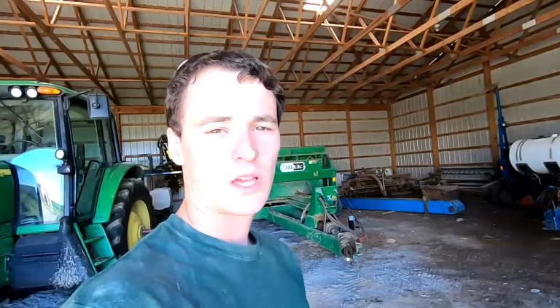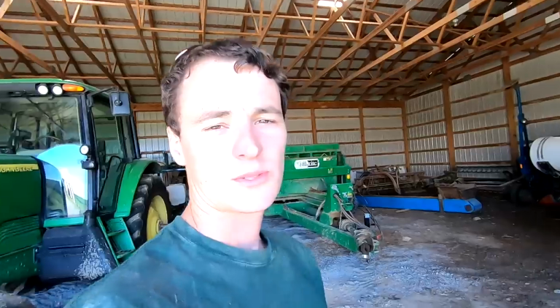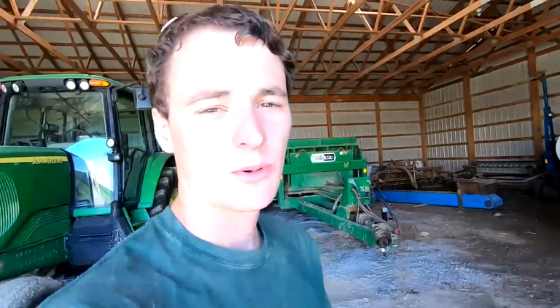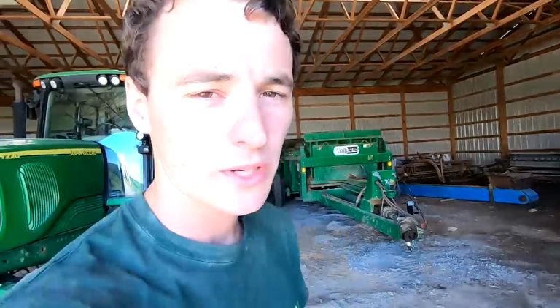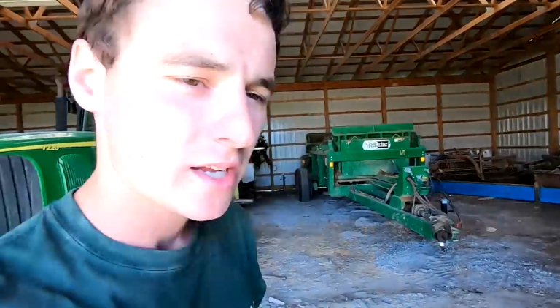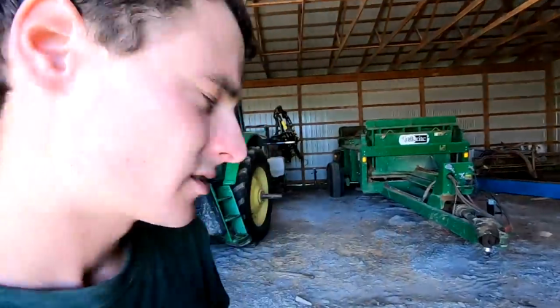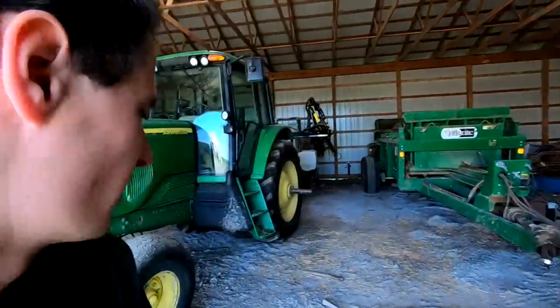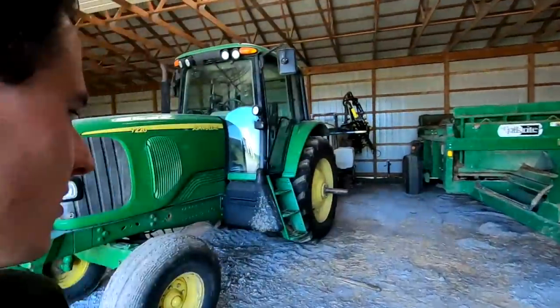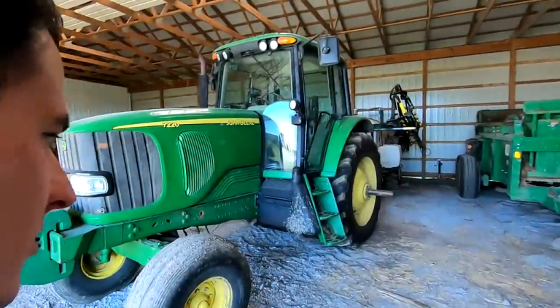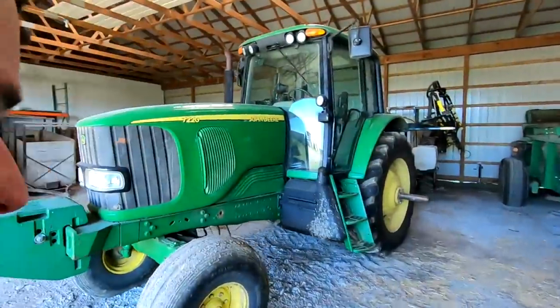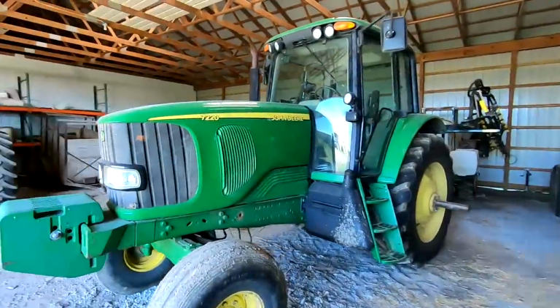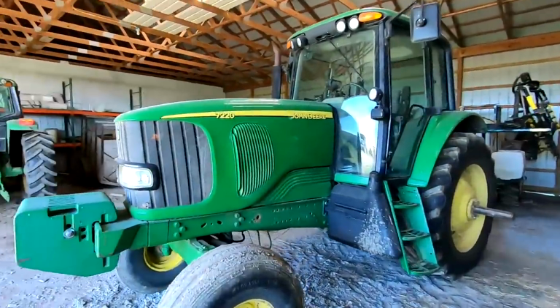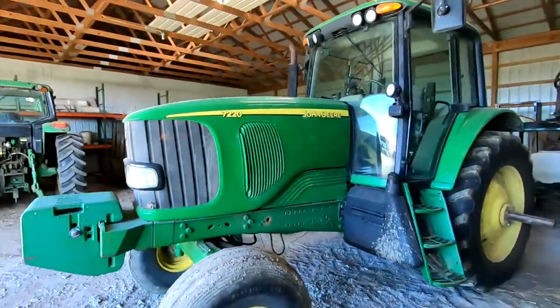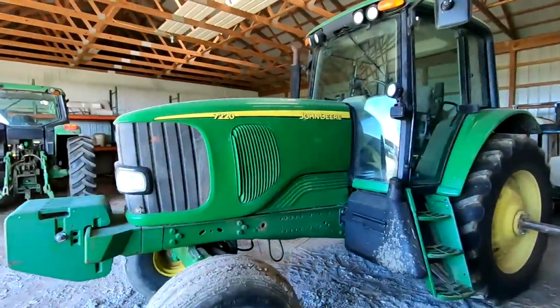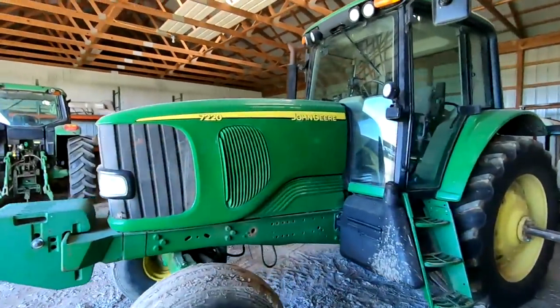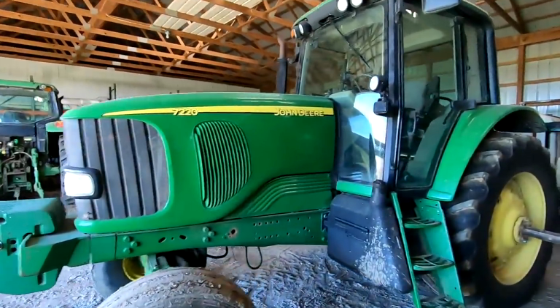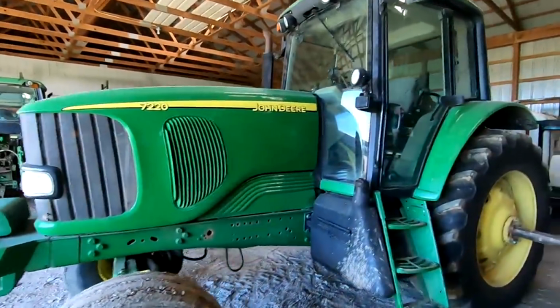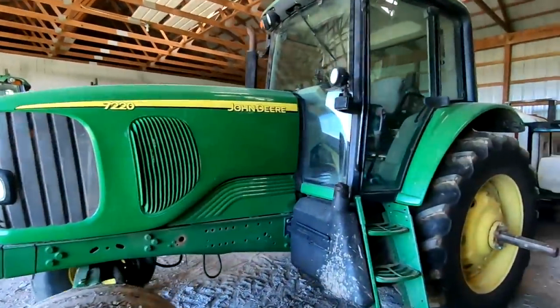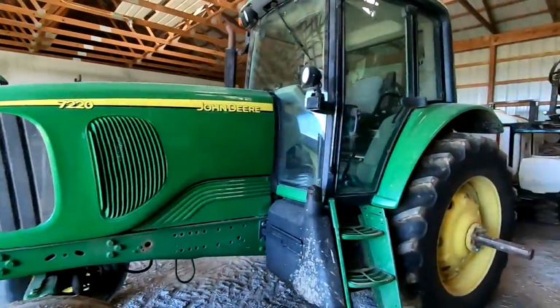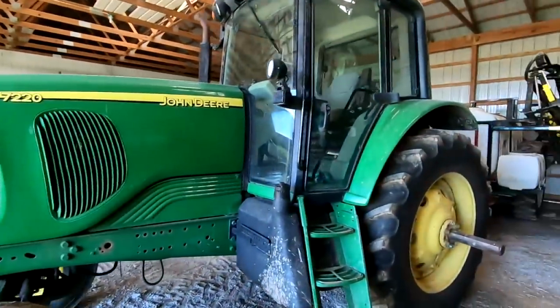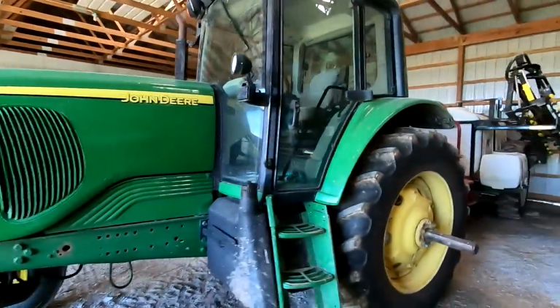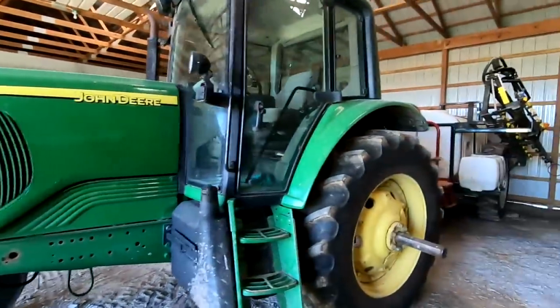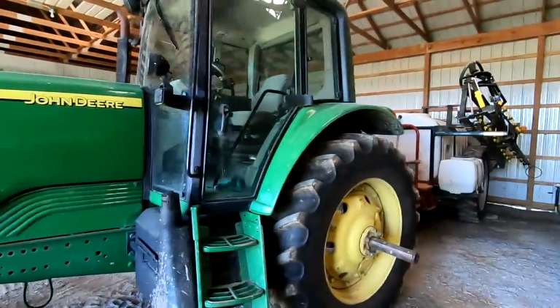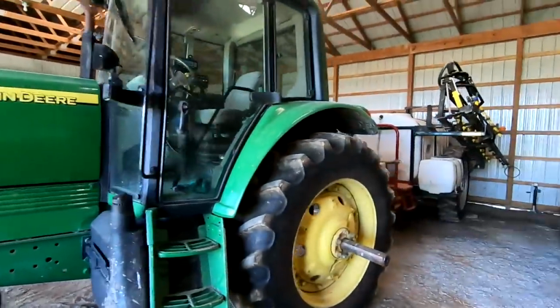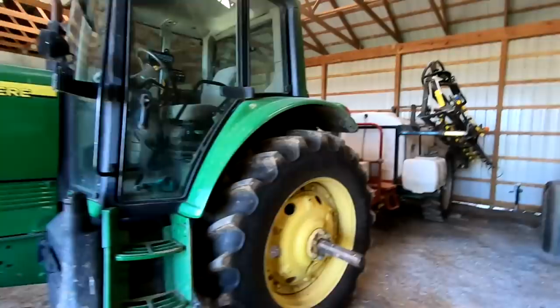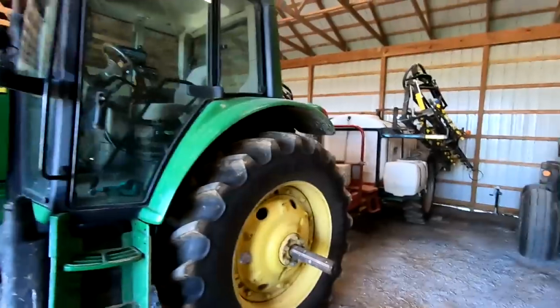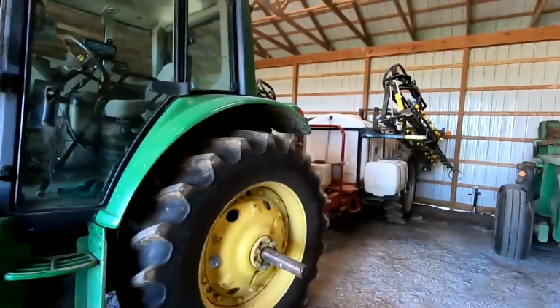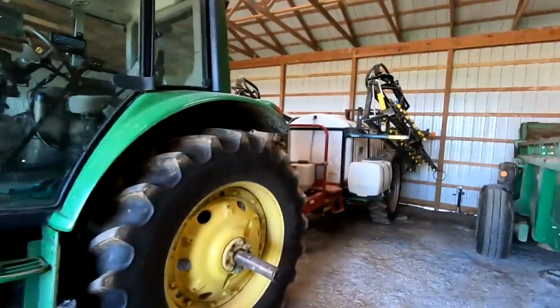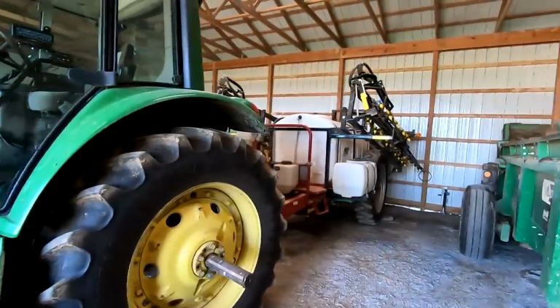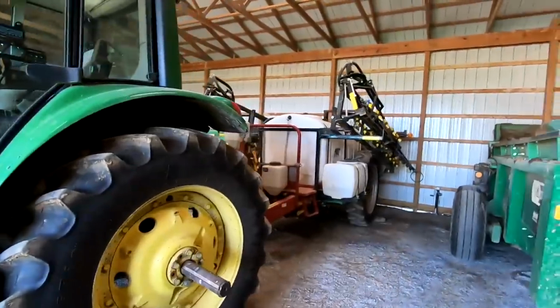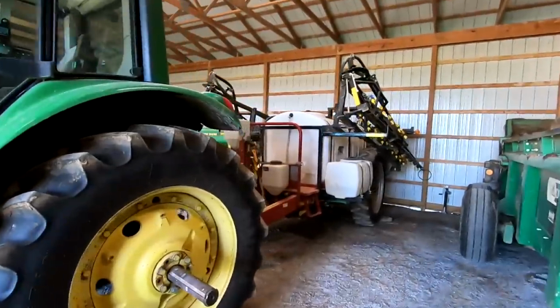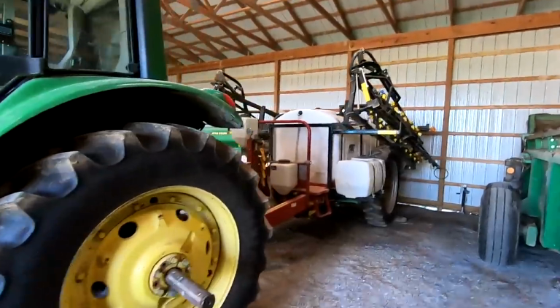How's it going guys? So I'm gonna fire up the sprayer tractor right now. We got soybeans to spray today.